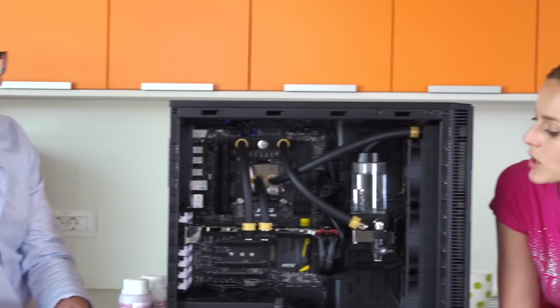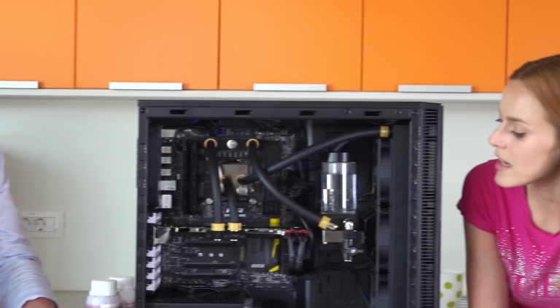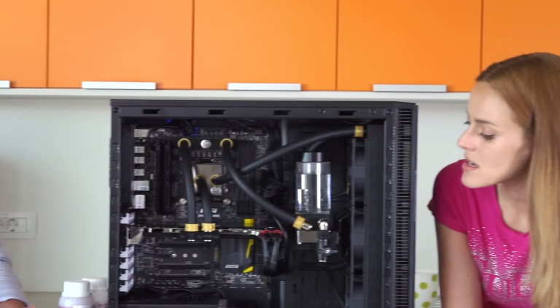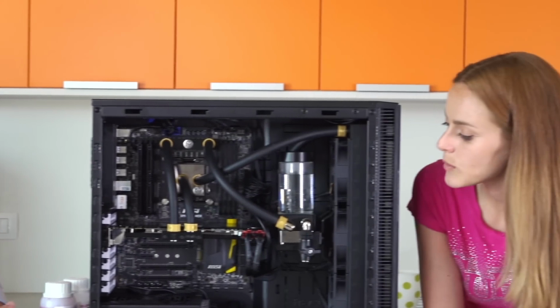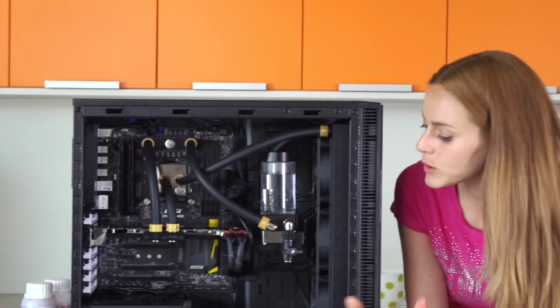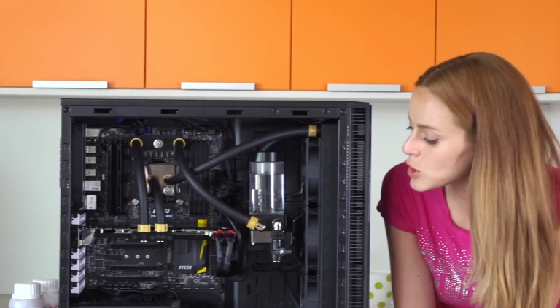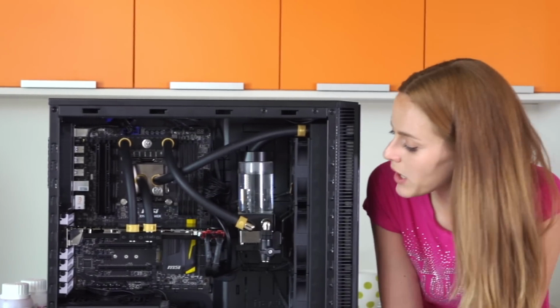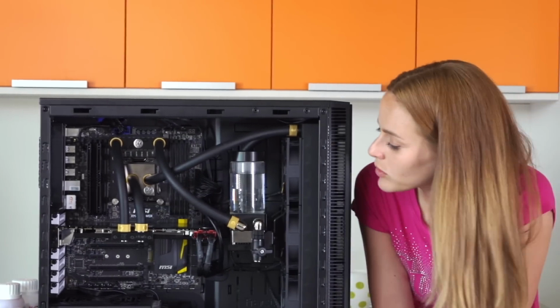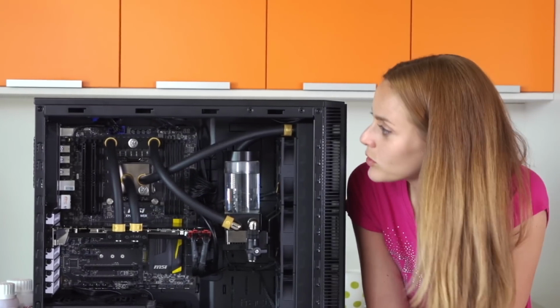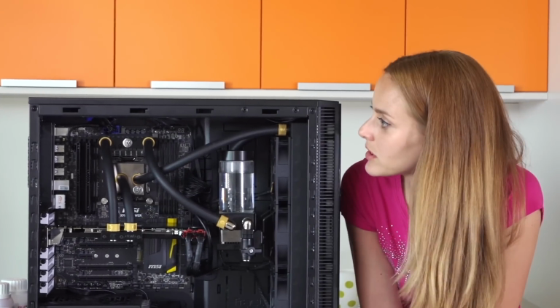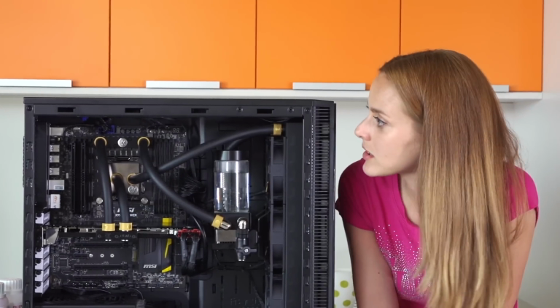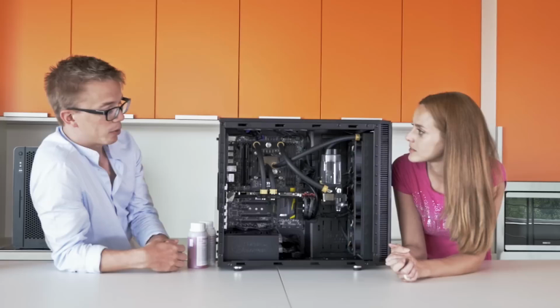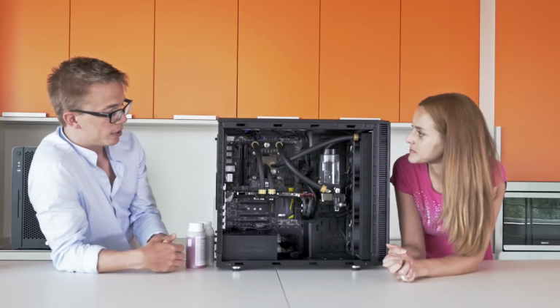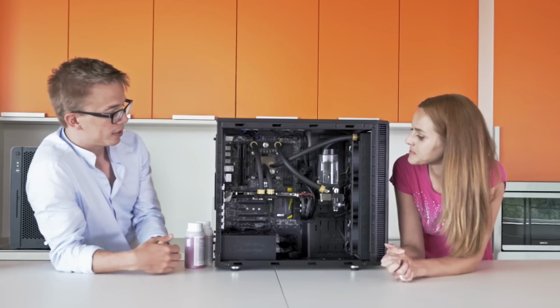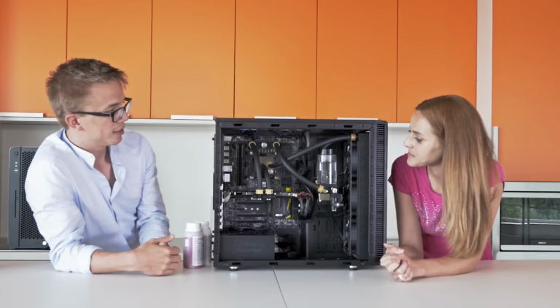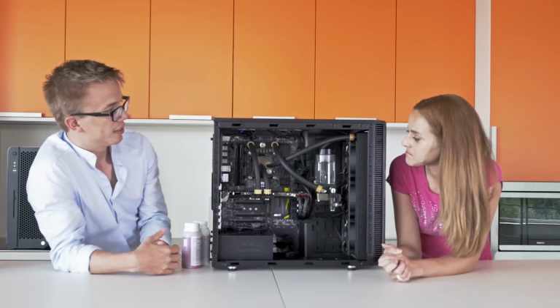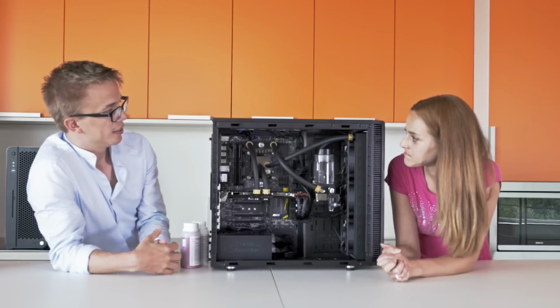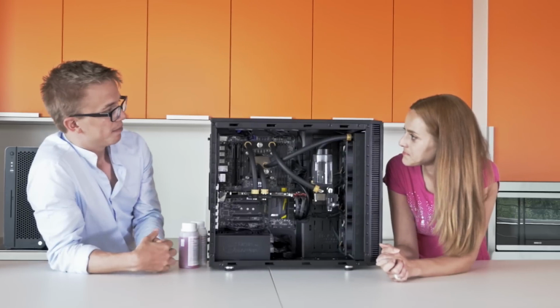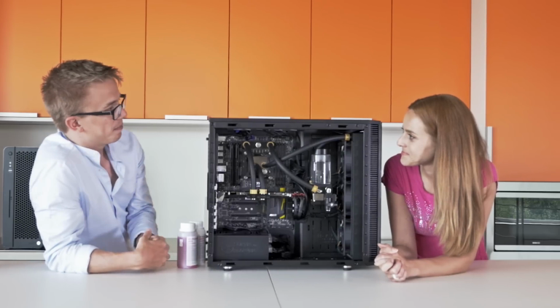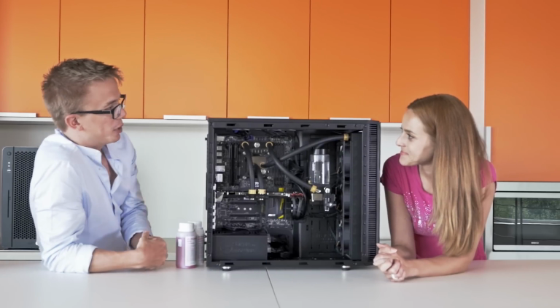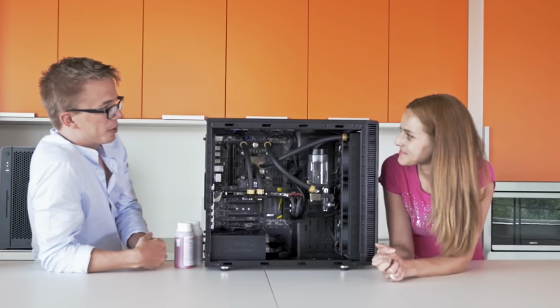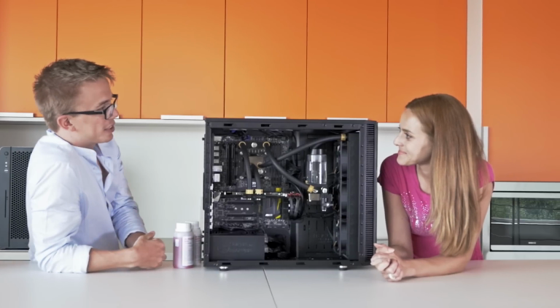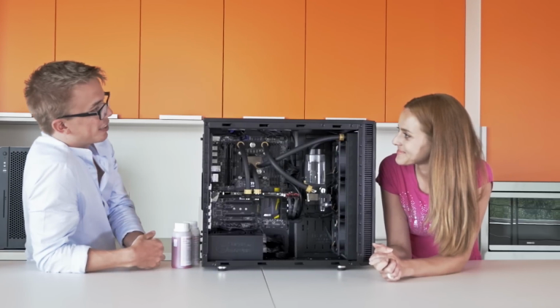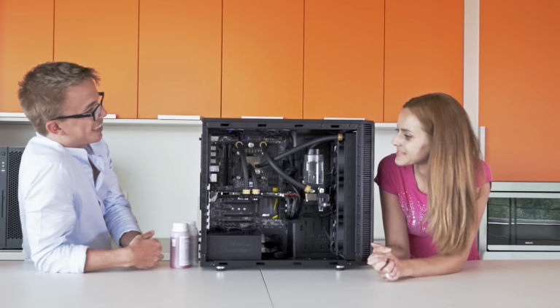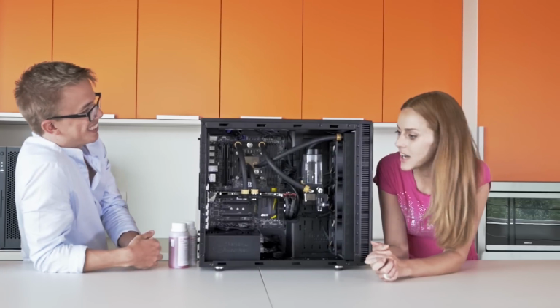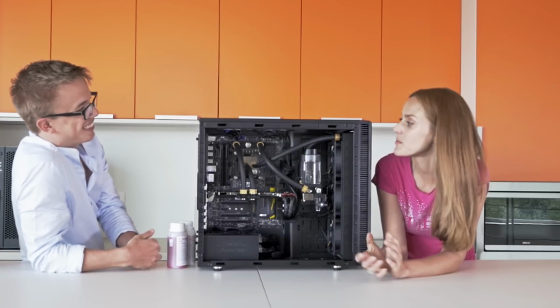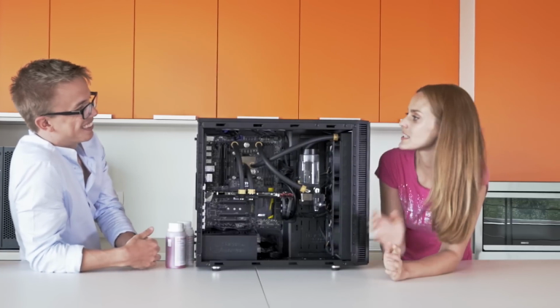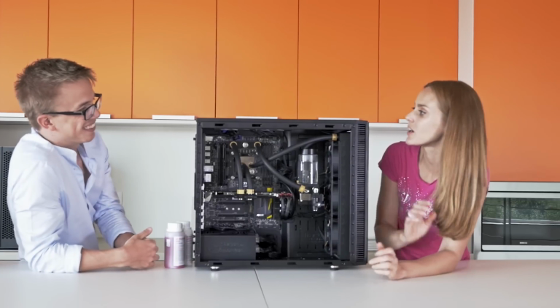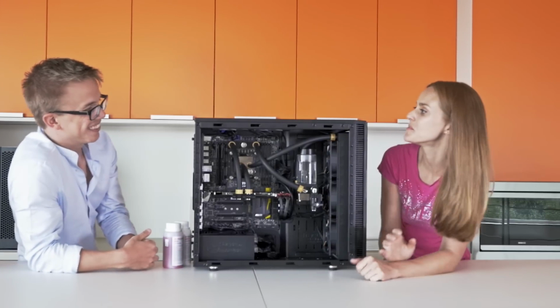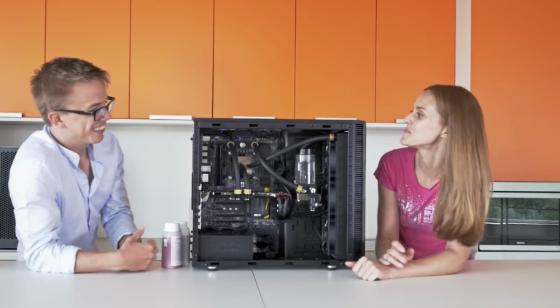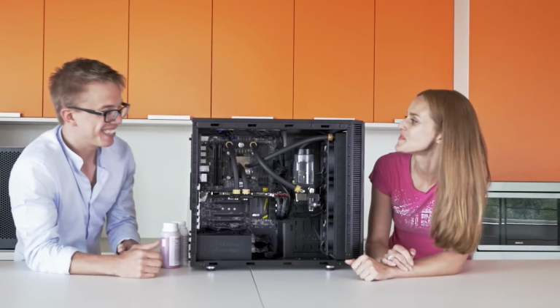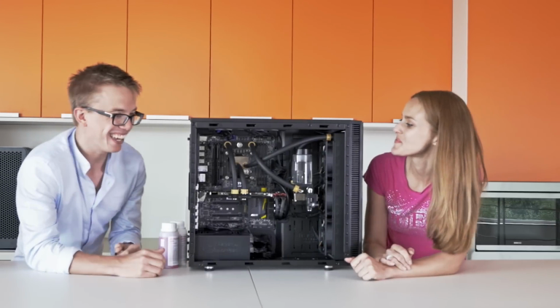Okay, will you teach me how to do it? Of course. When do you want to start? Now — let's go! Okay.